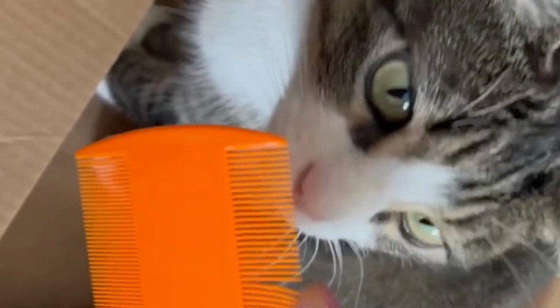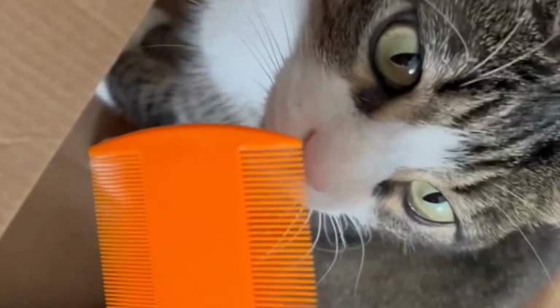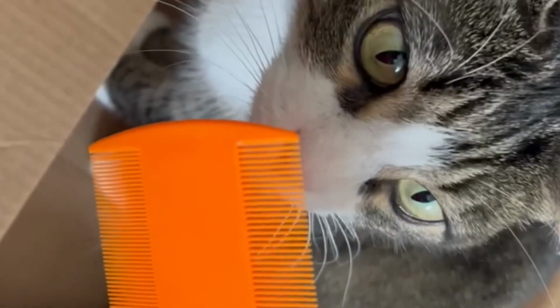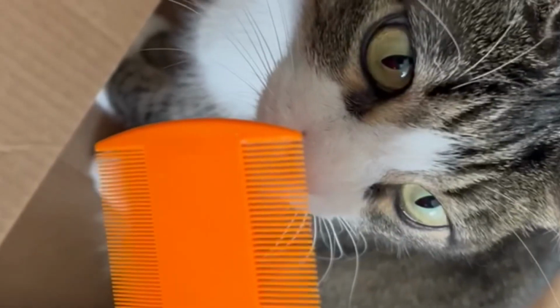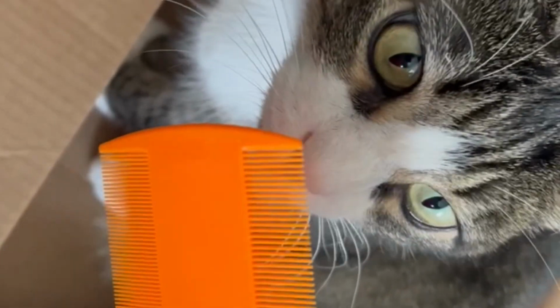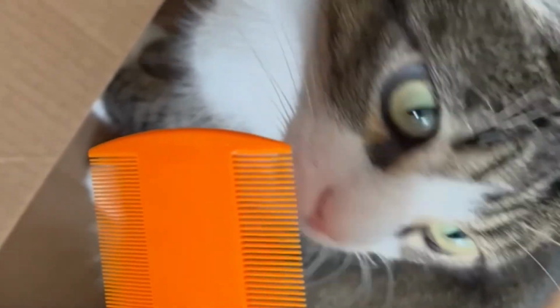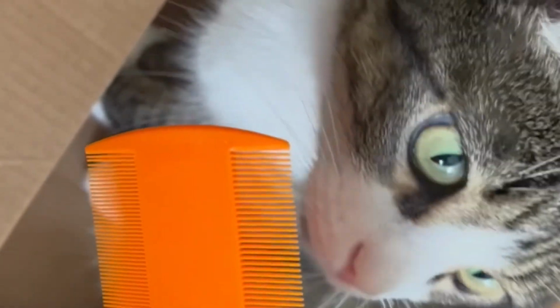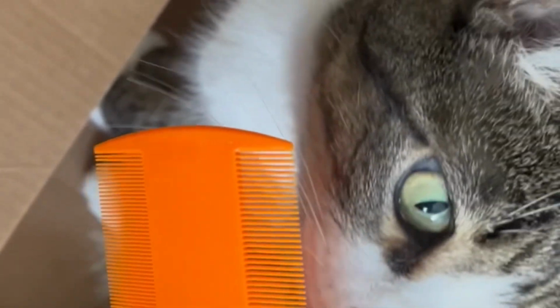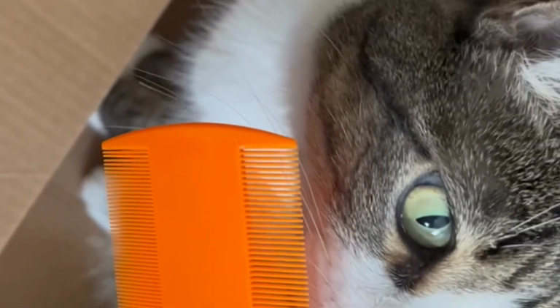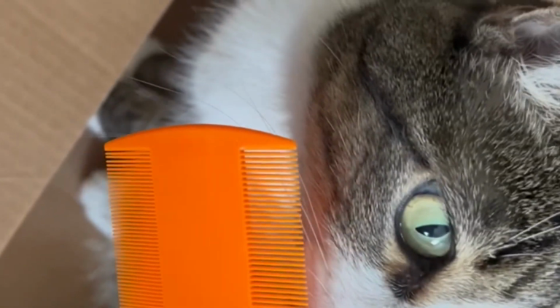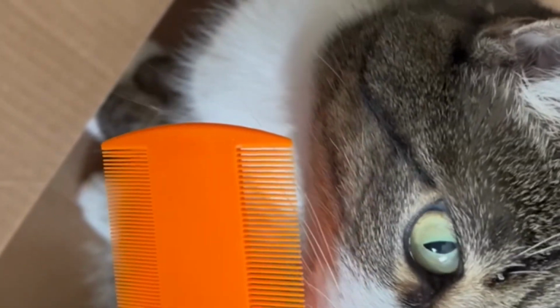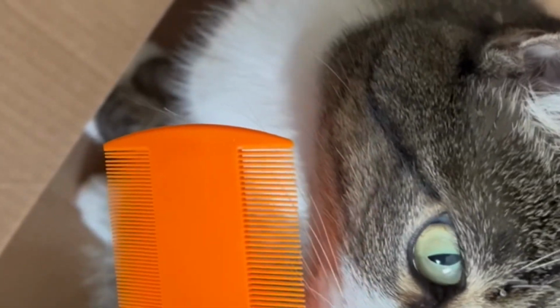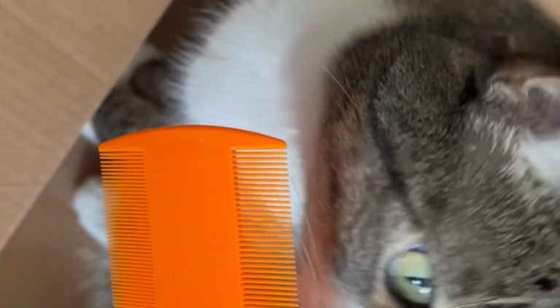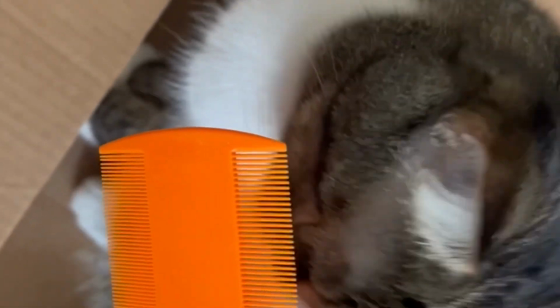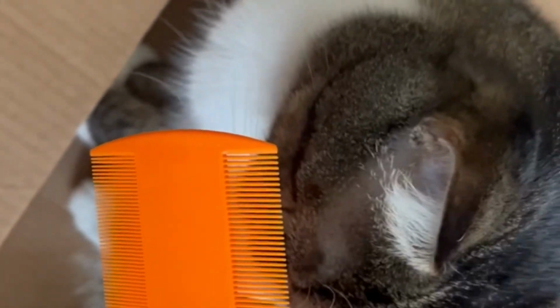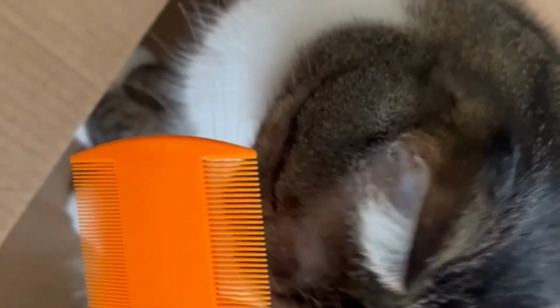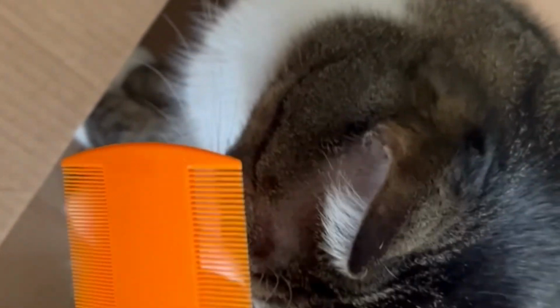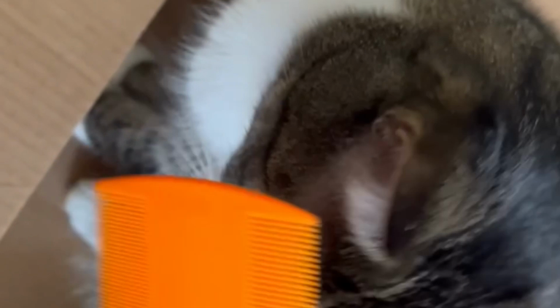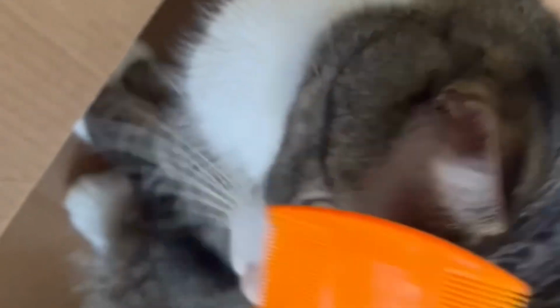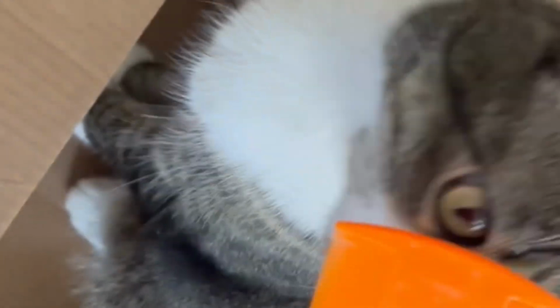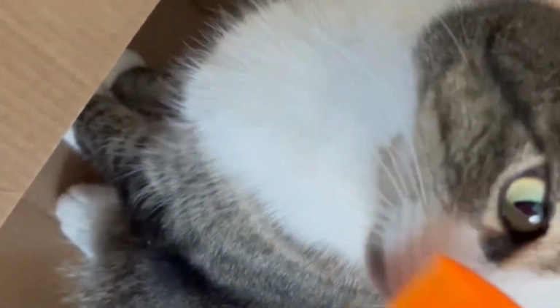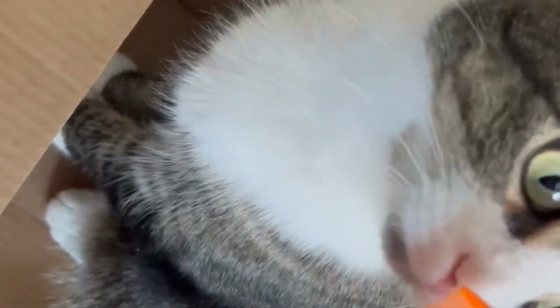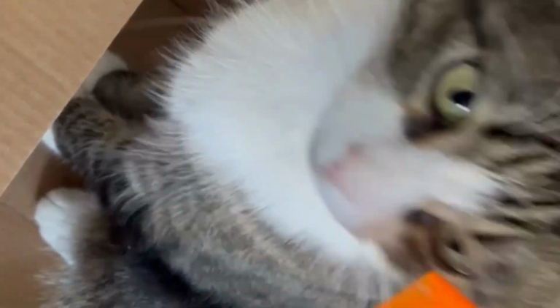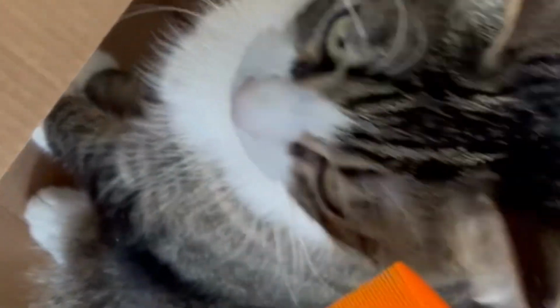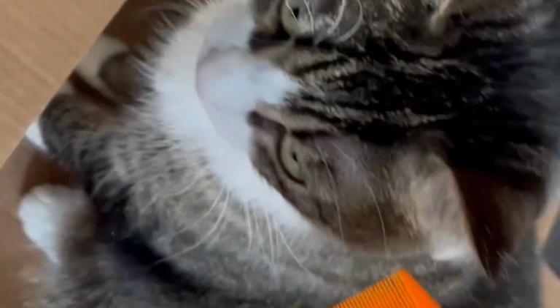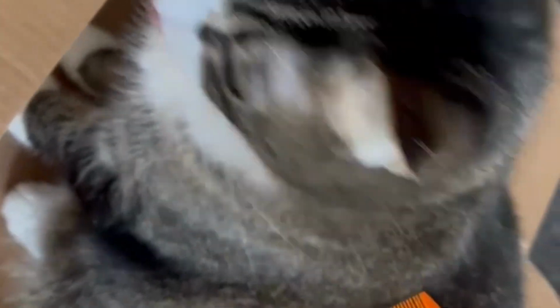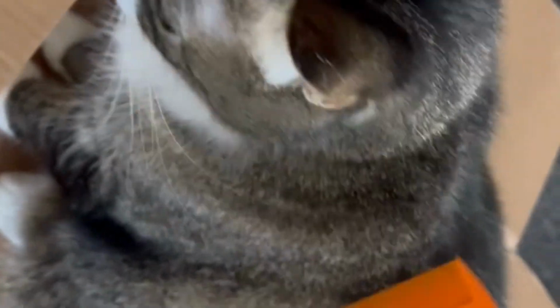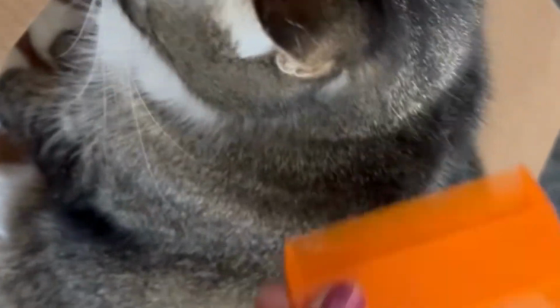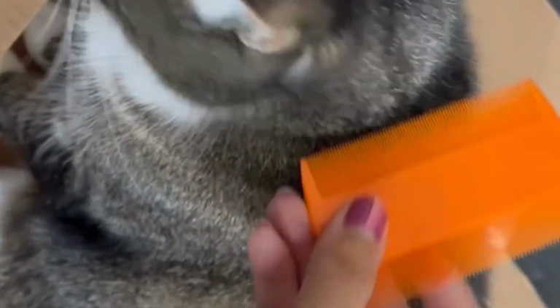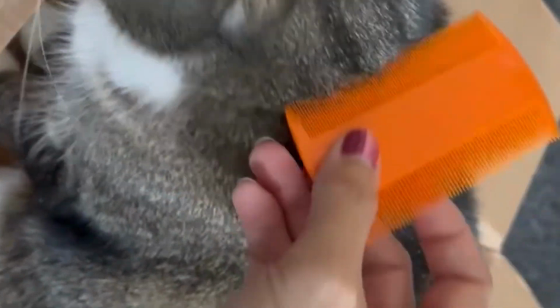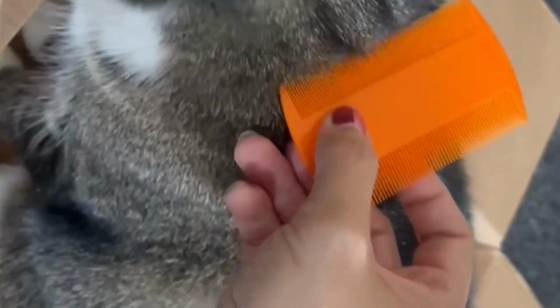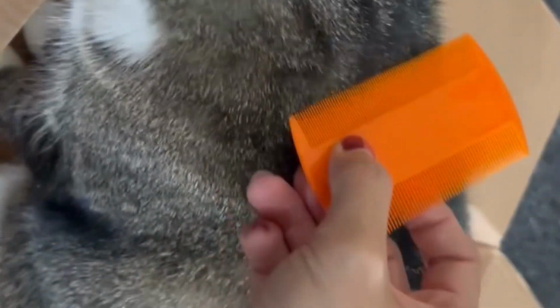This is a flea comb. The teeth are small enough where you can find out if the cat has any fleas. She doesn't.